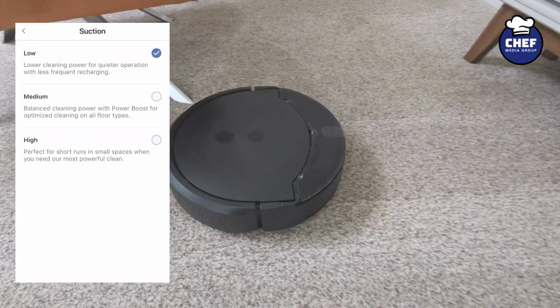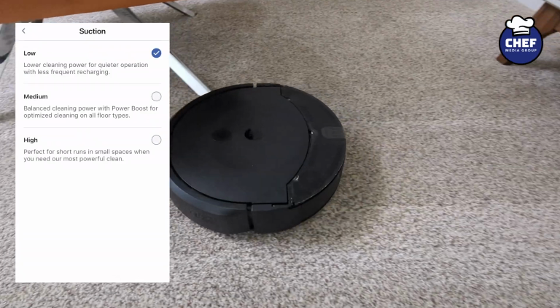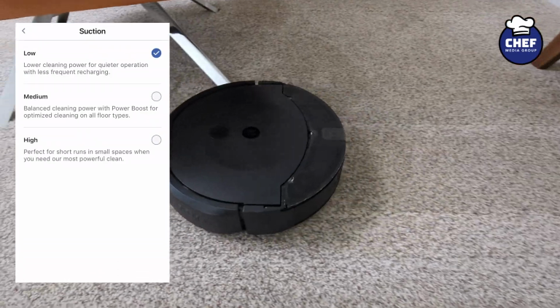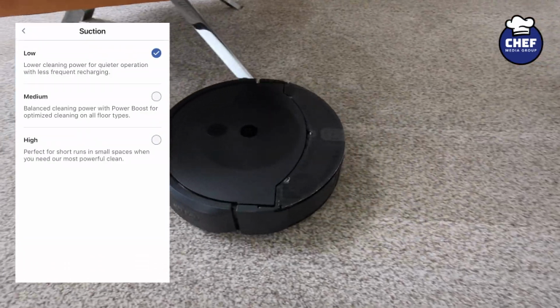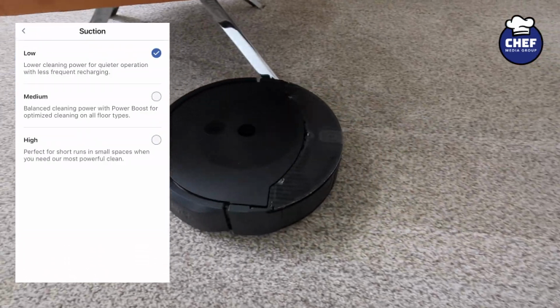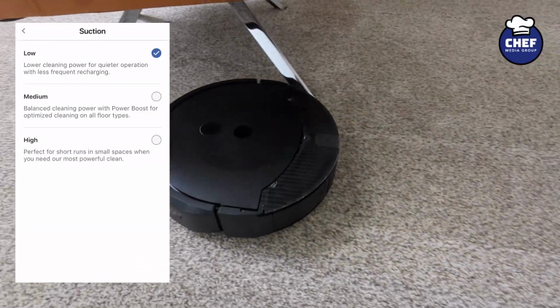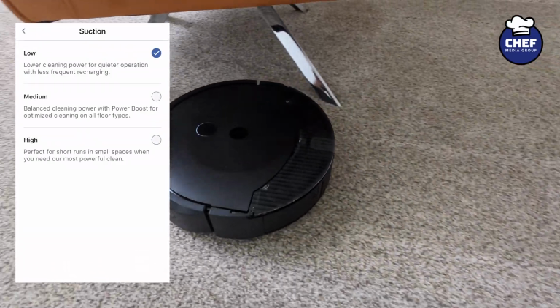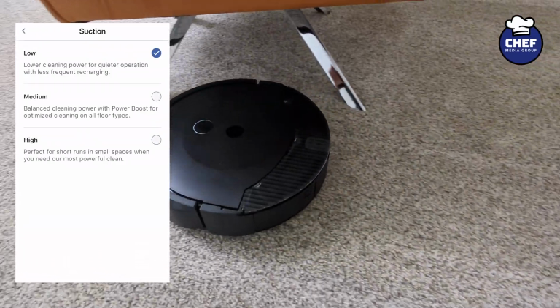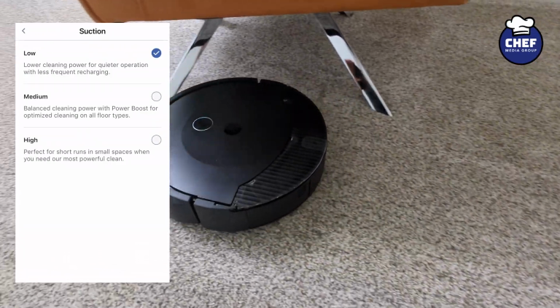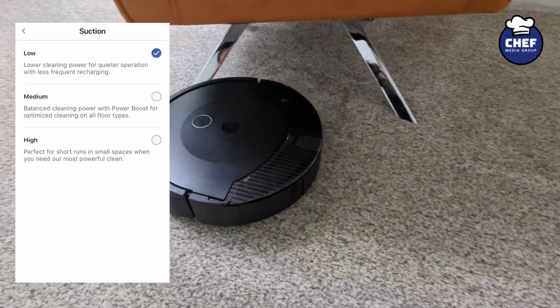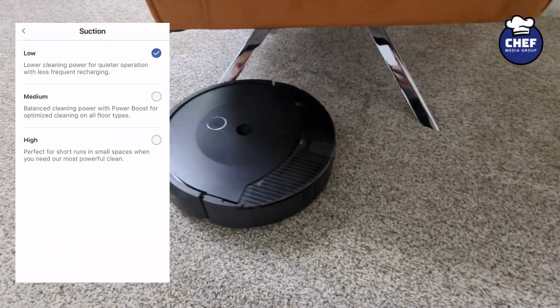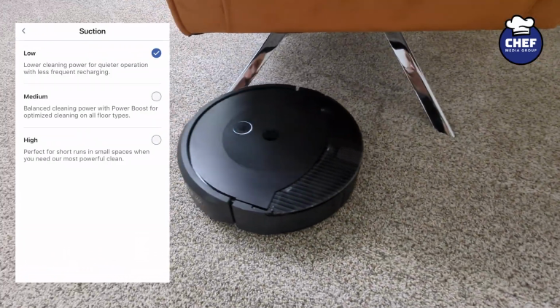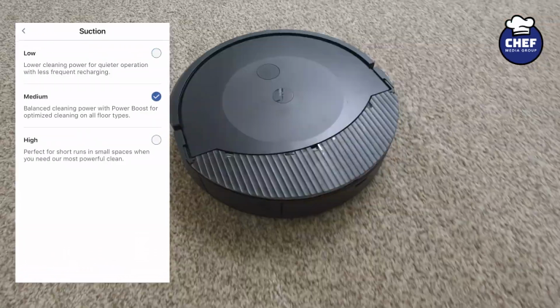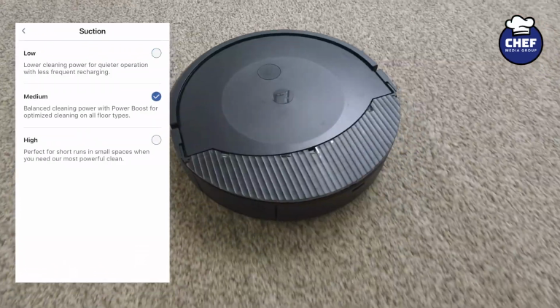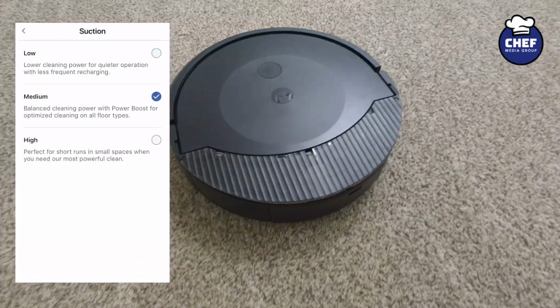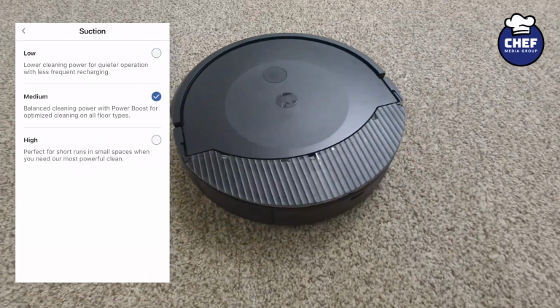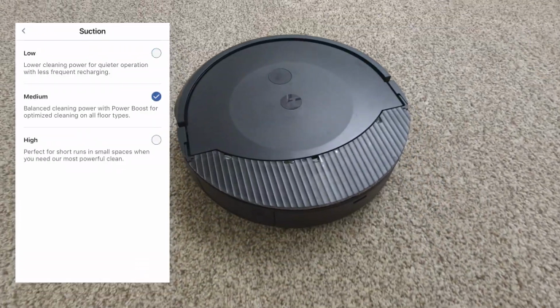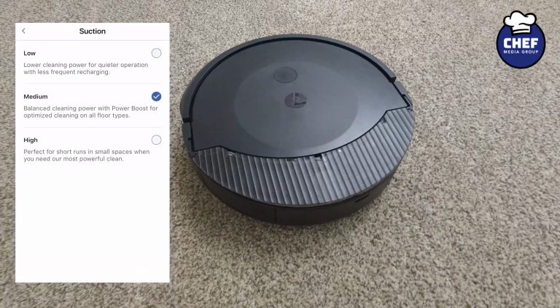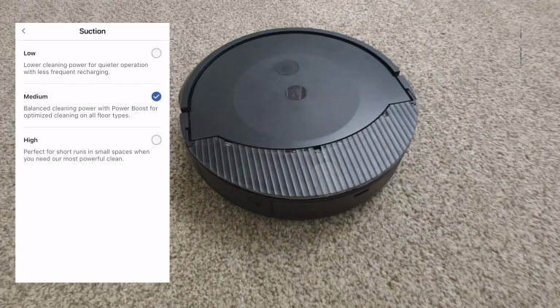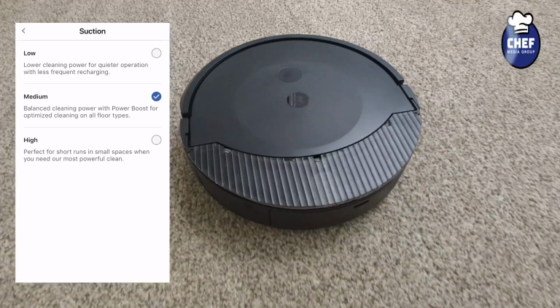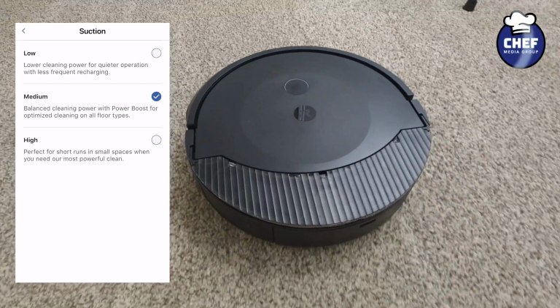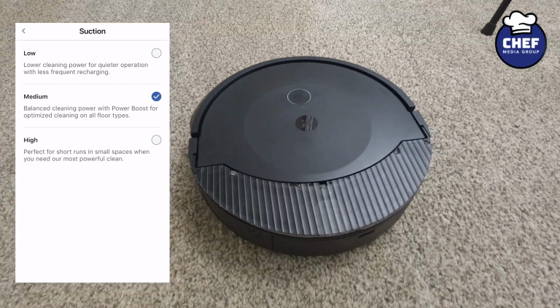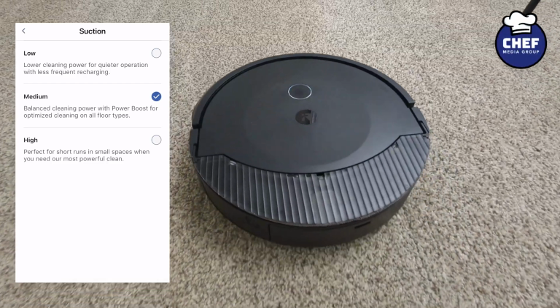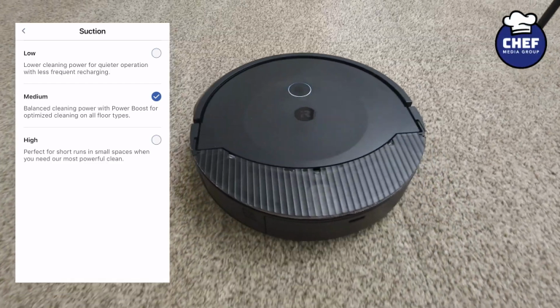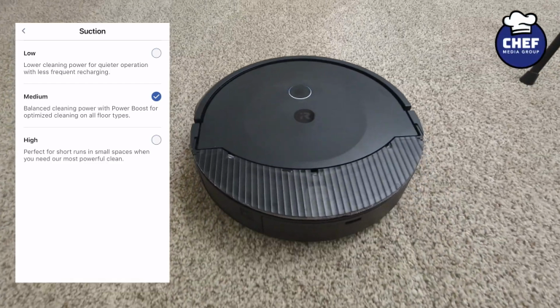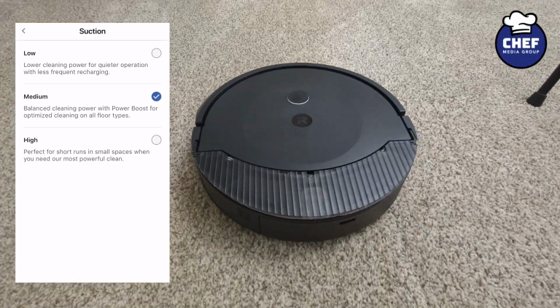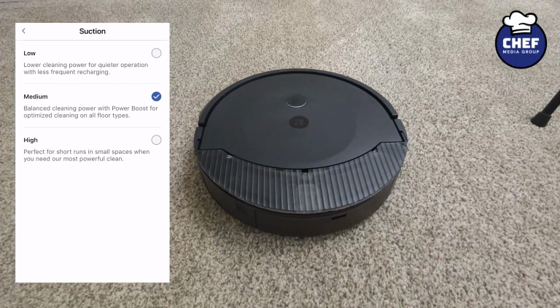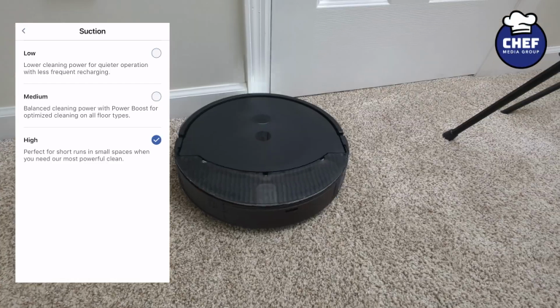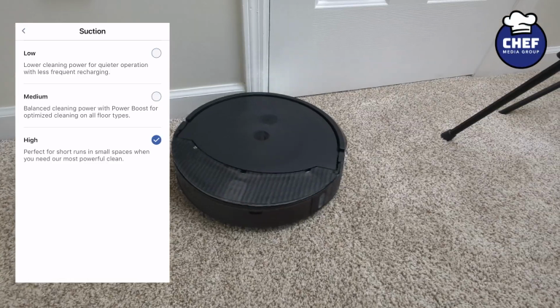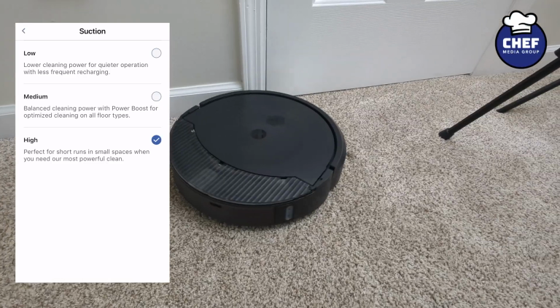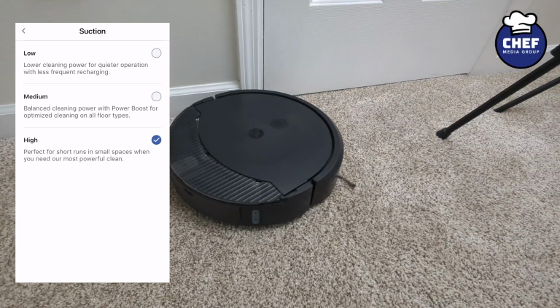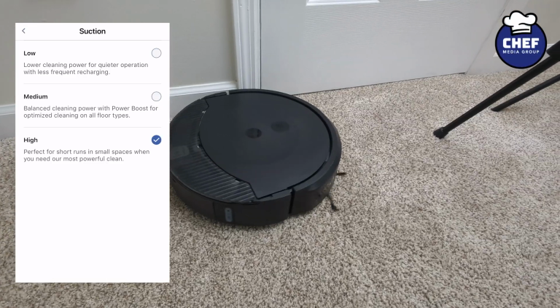Low close-up. Medium close-up. And high close-up.